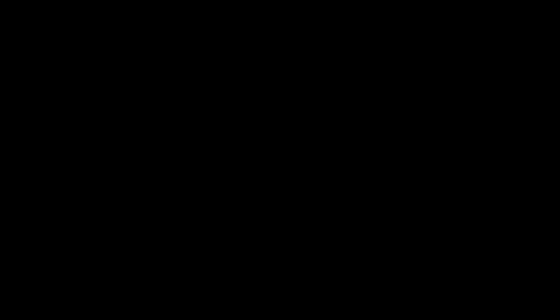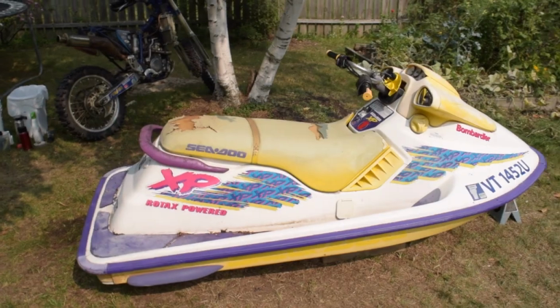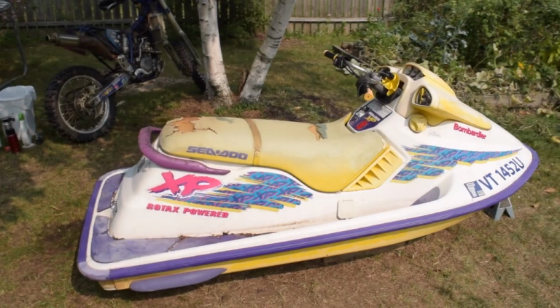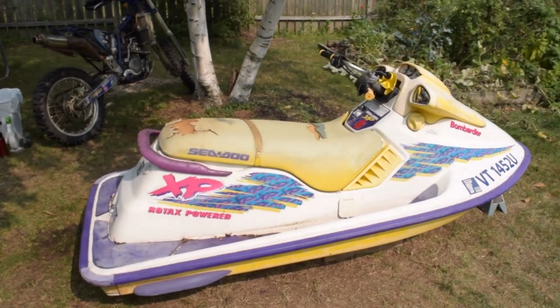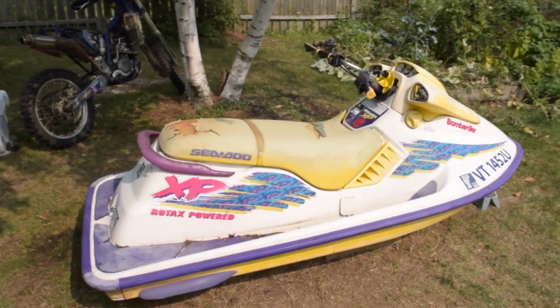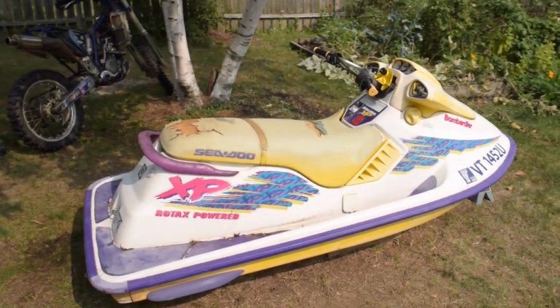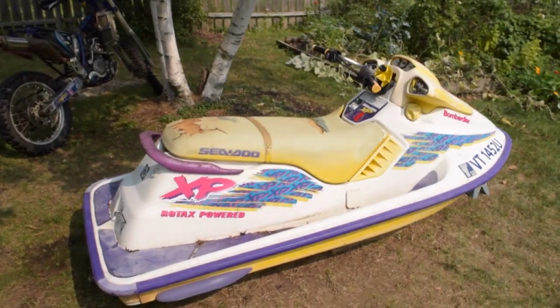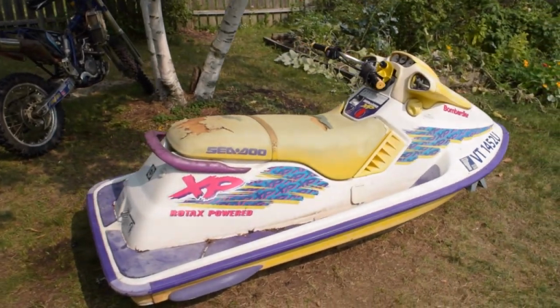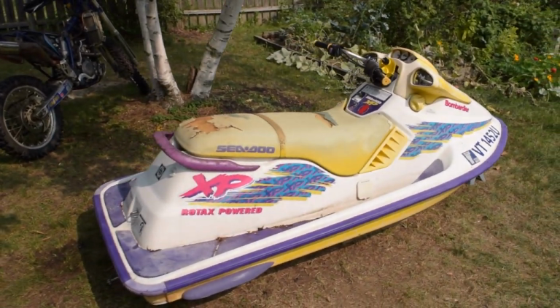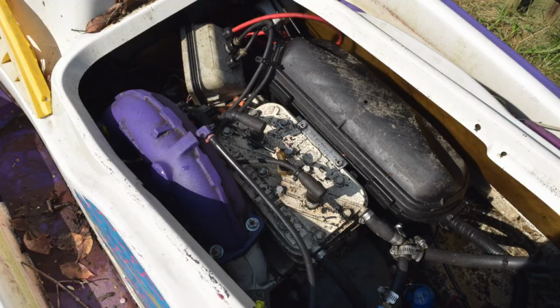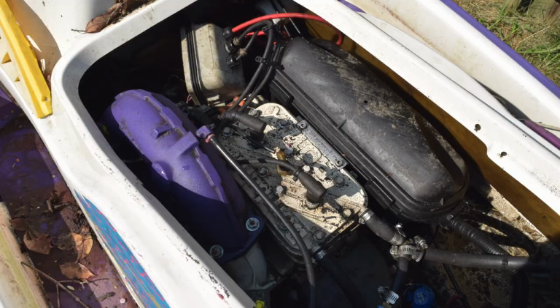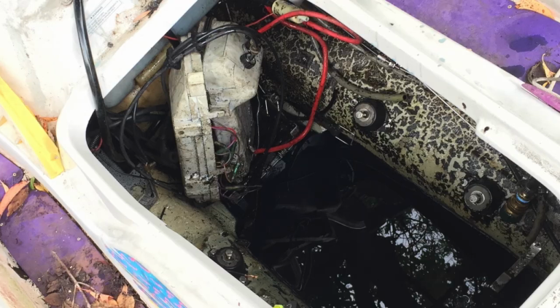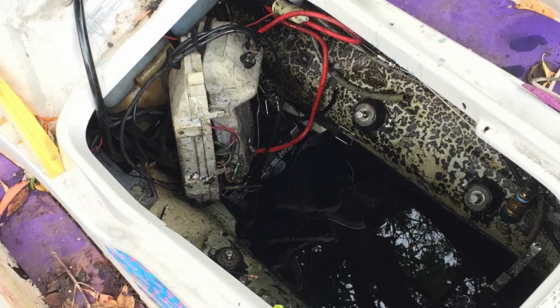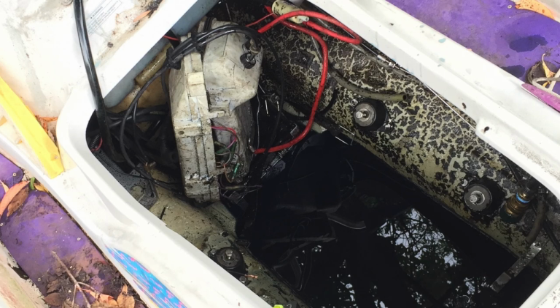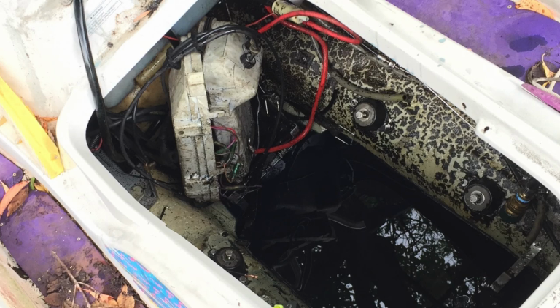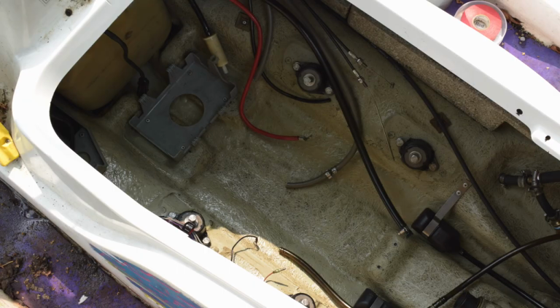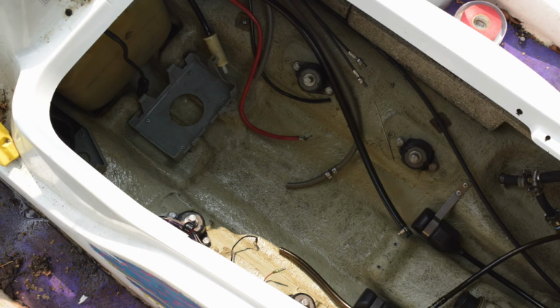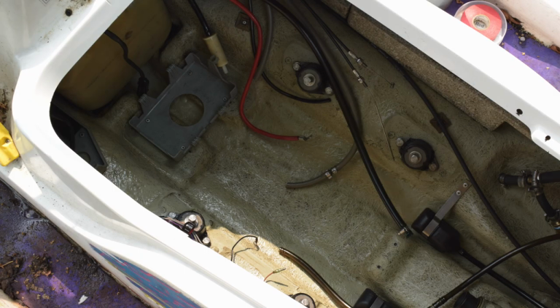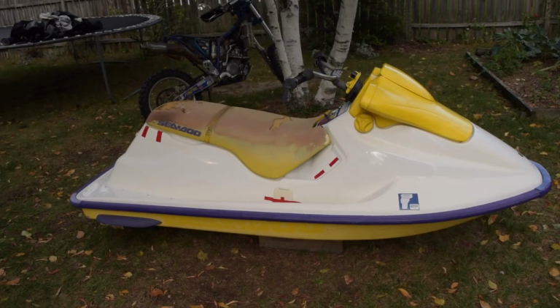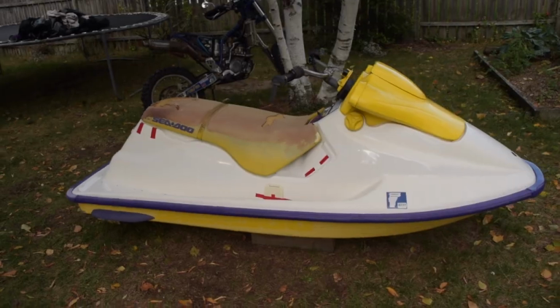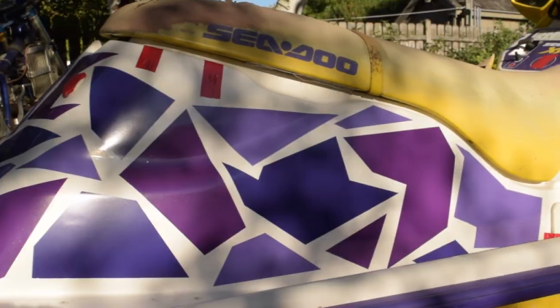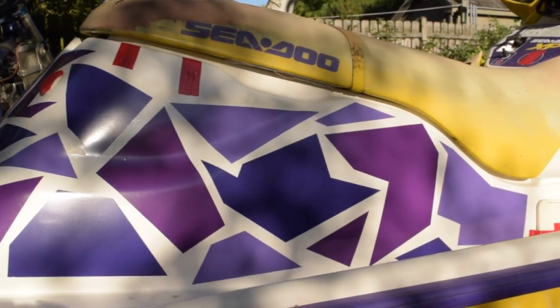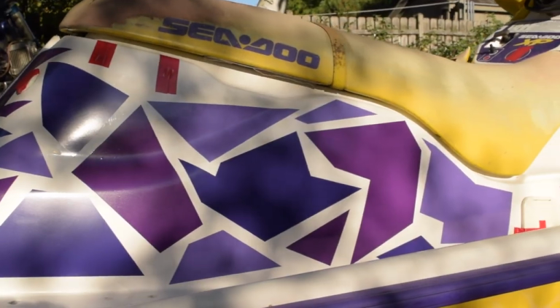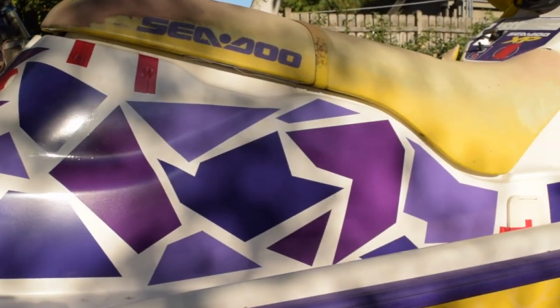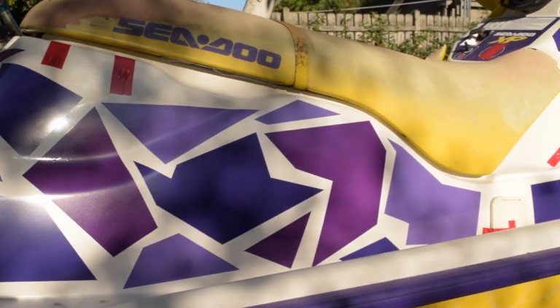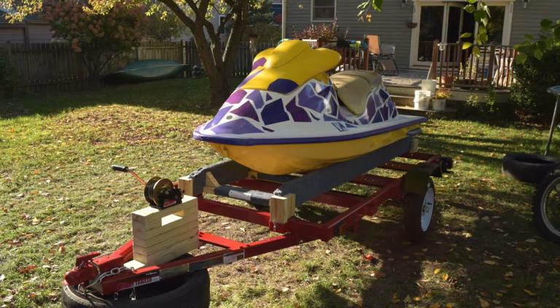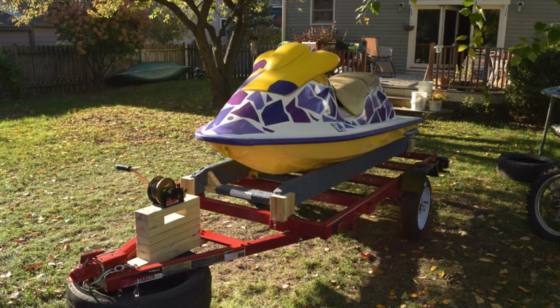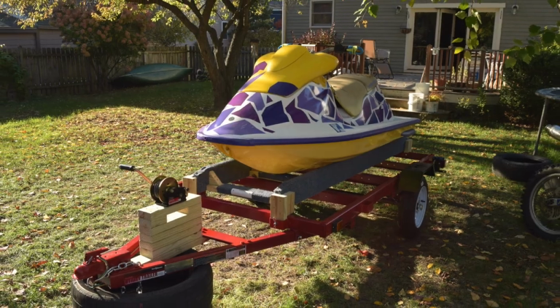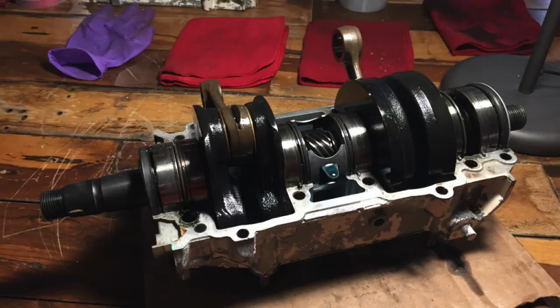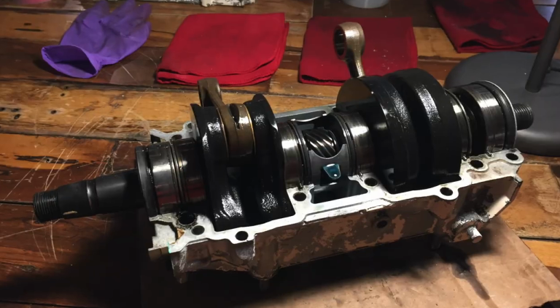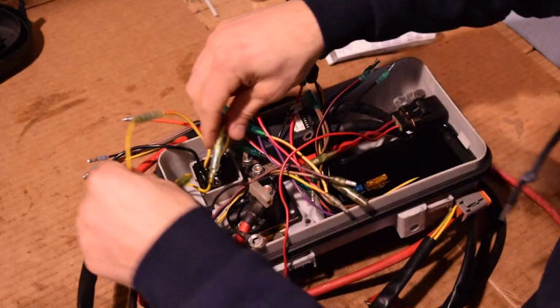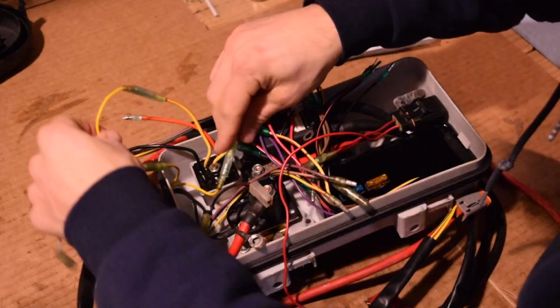Quick recap: I bought this jet ski, gutted it, cleaned it, installed some new graphics, built a trailer, and fixed everything.